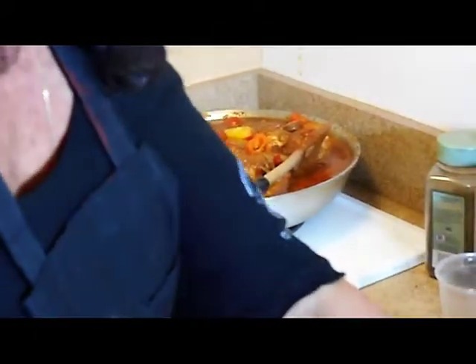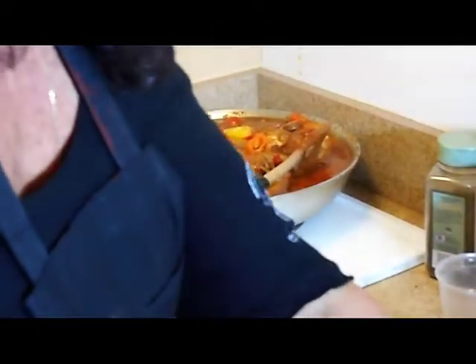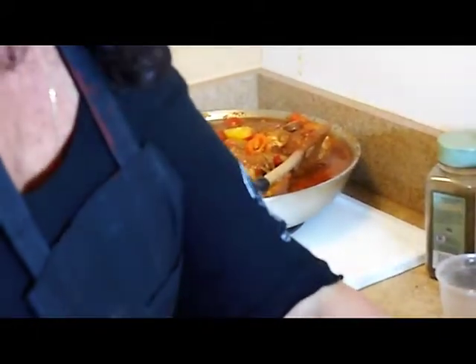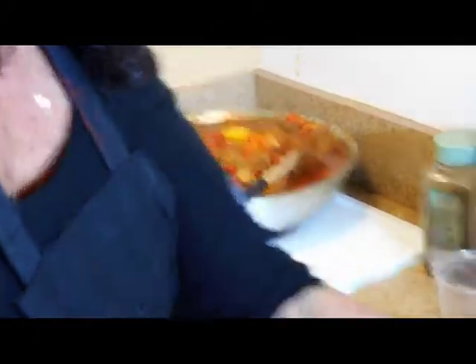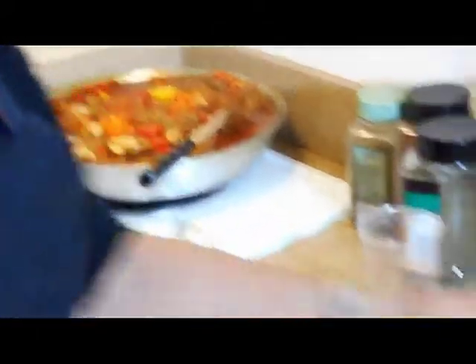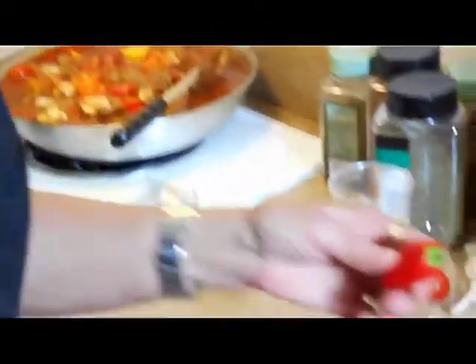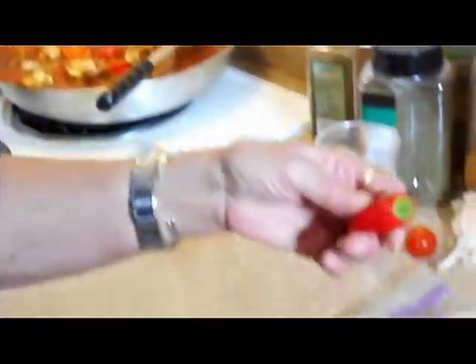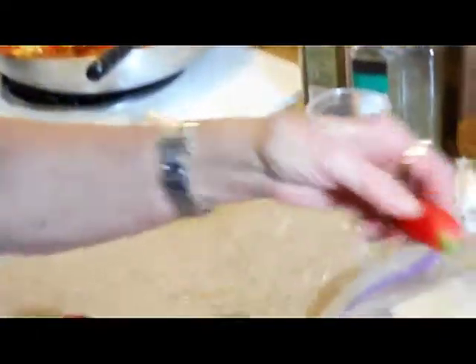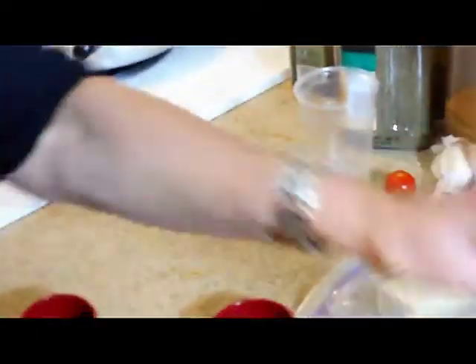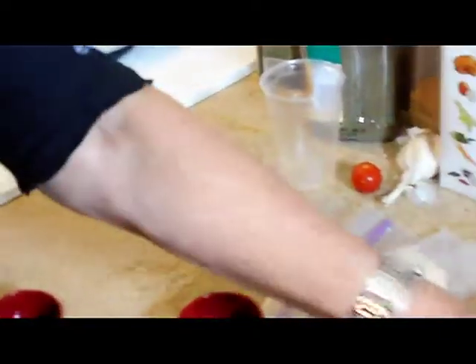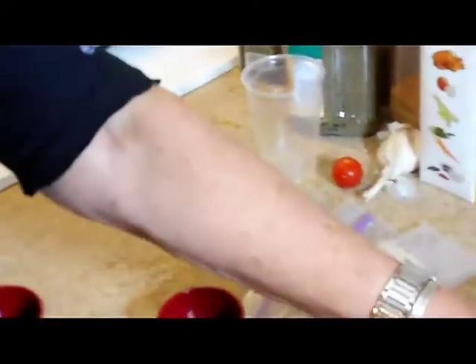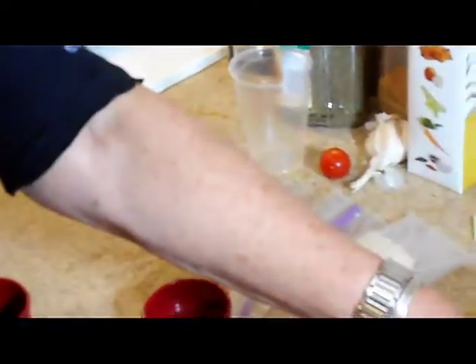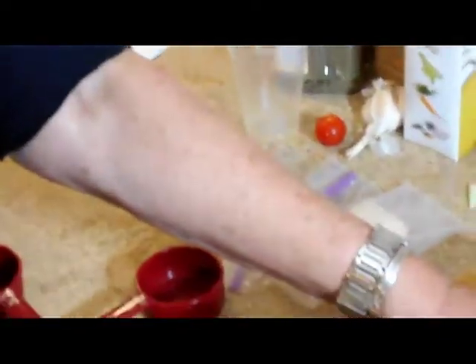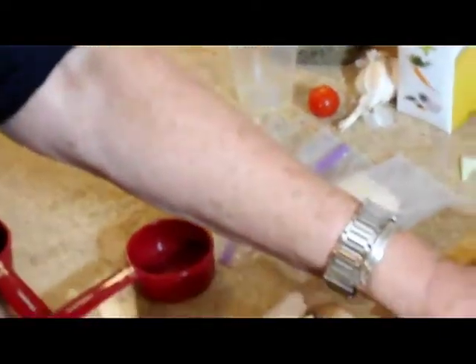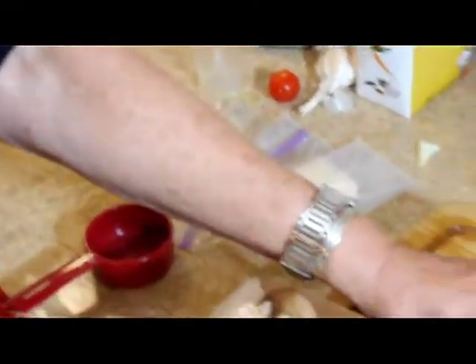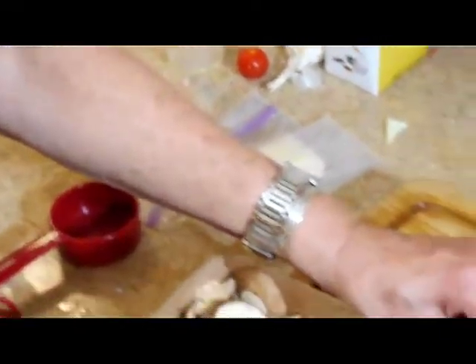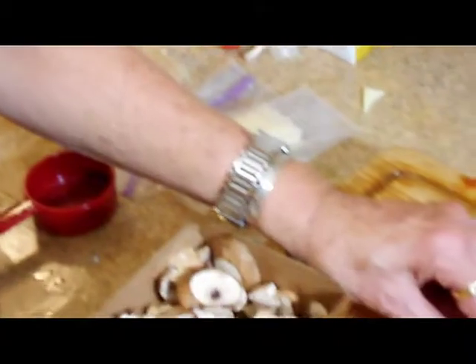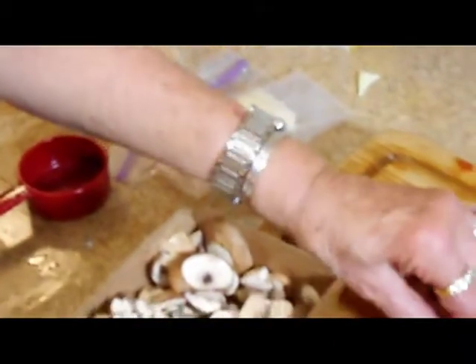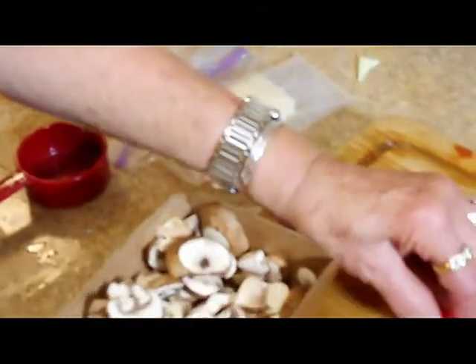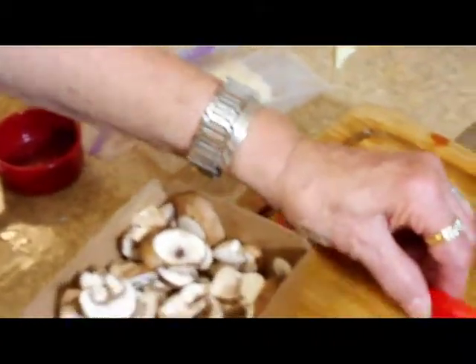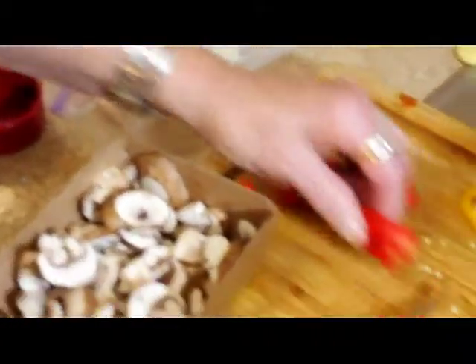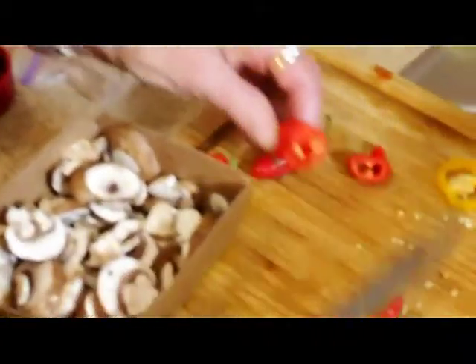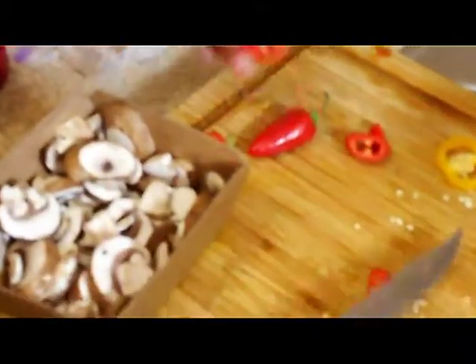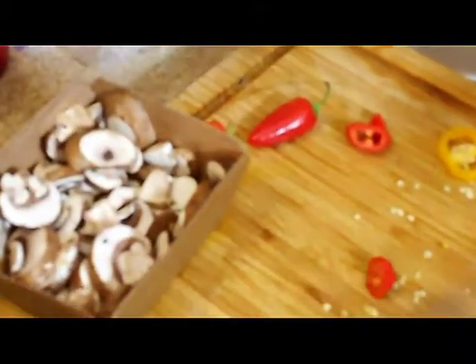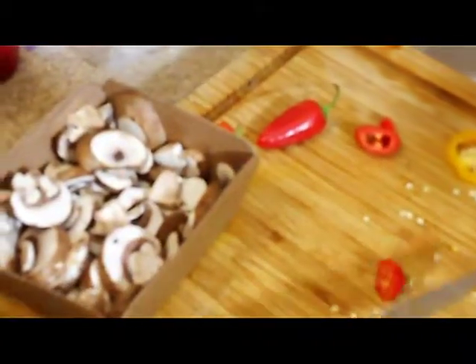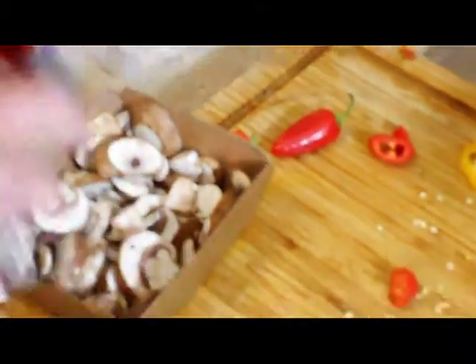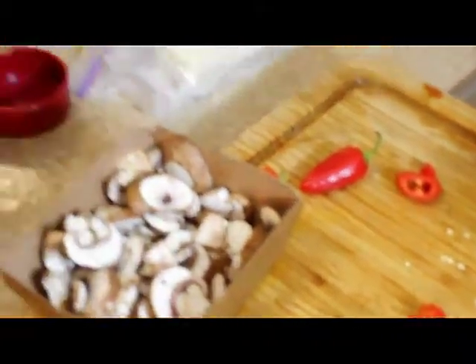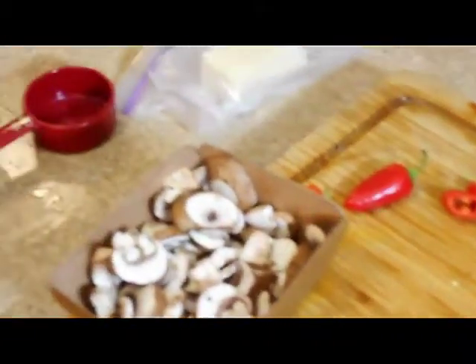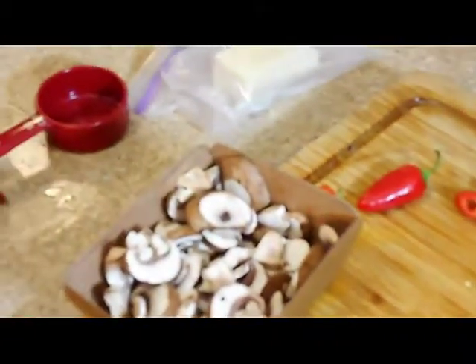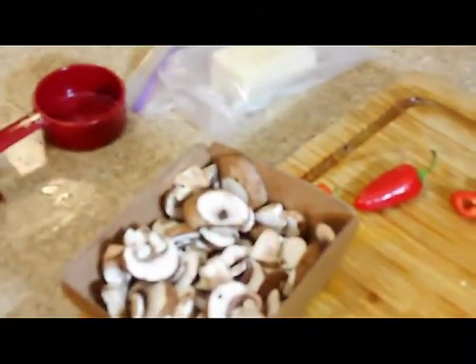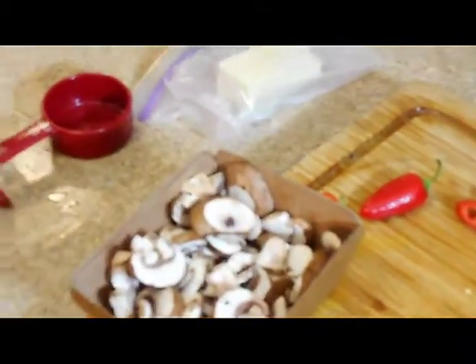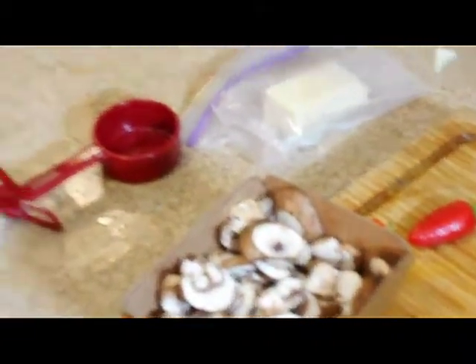So good. We've added our salt and pepper to taste.